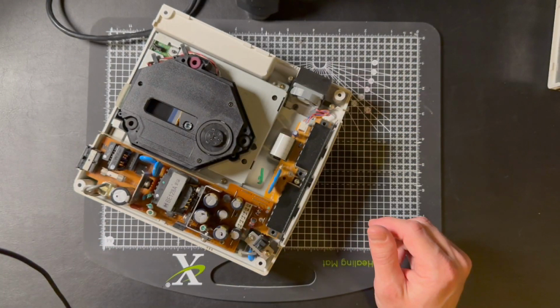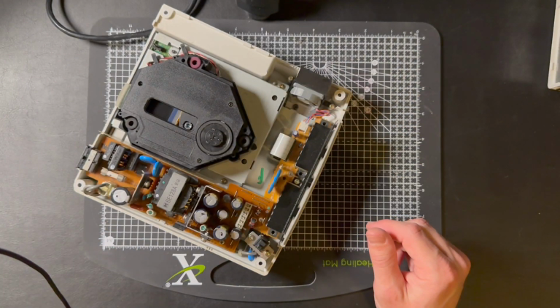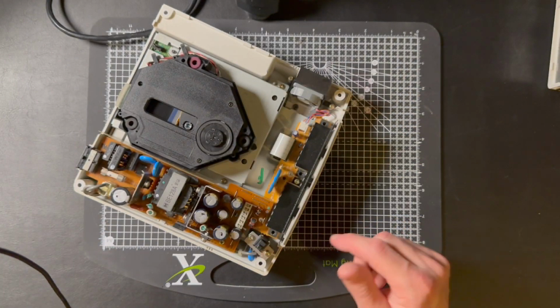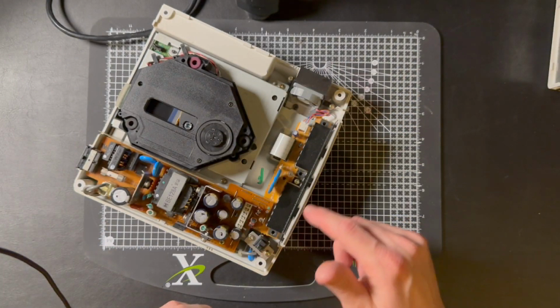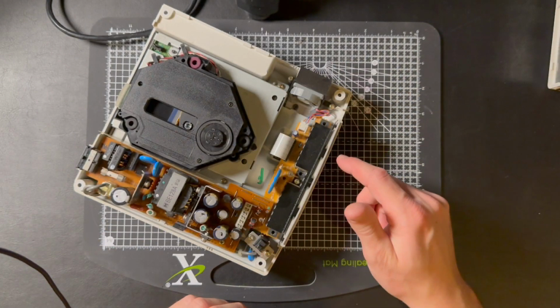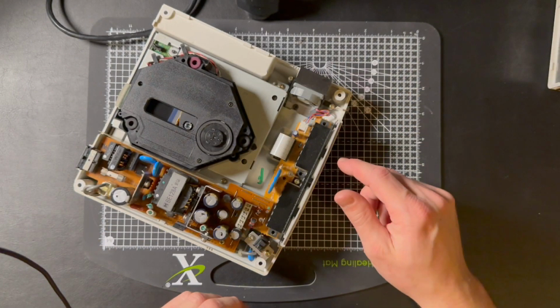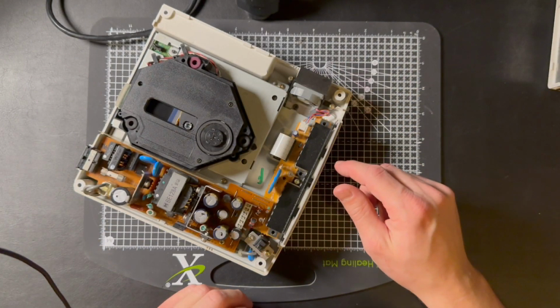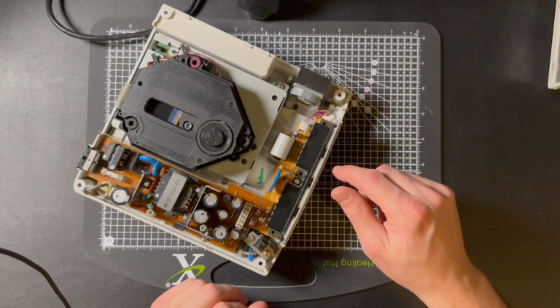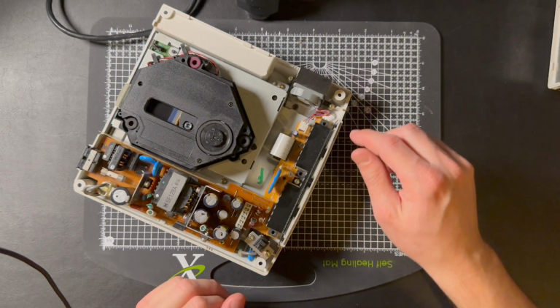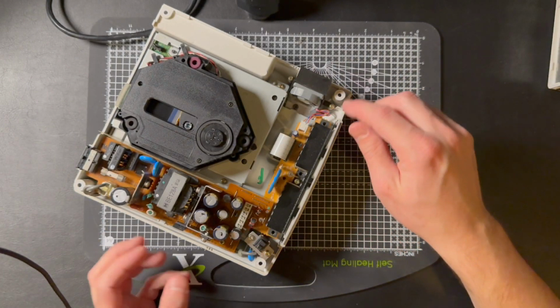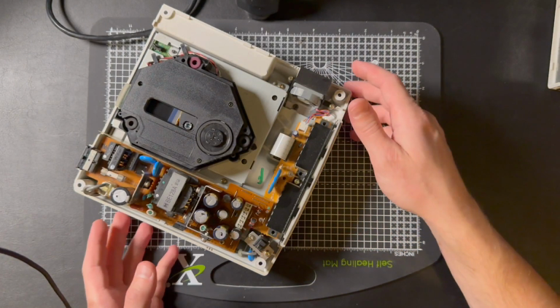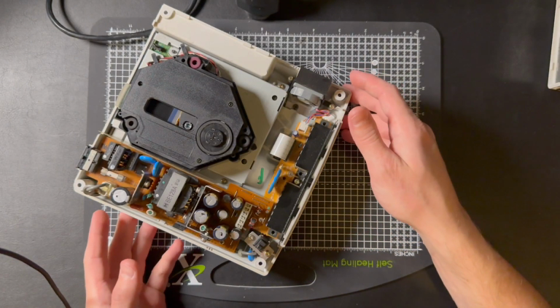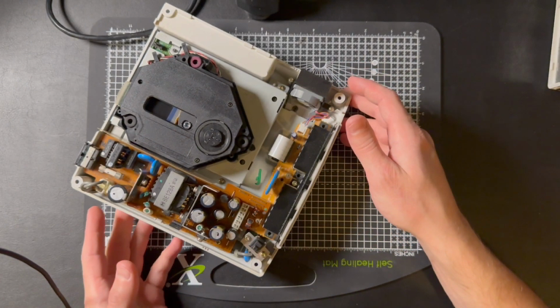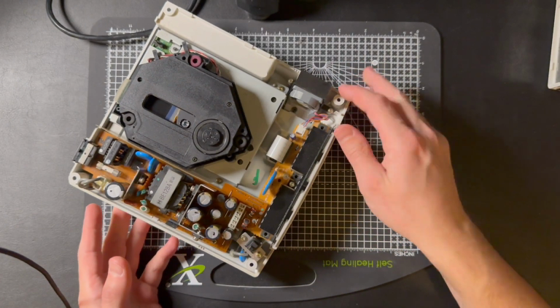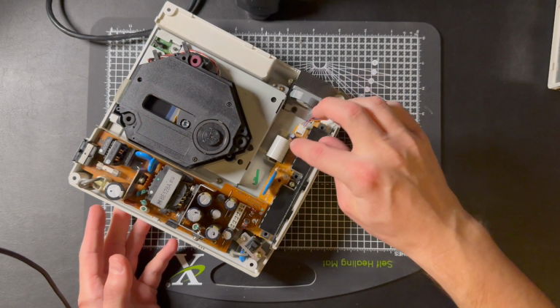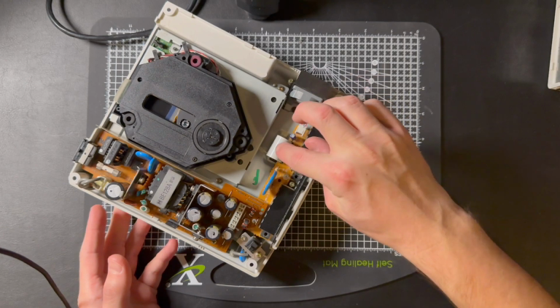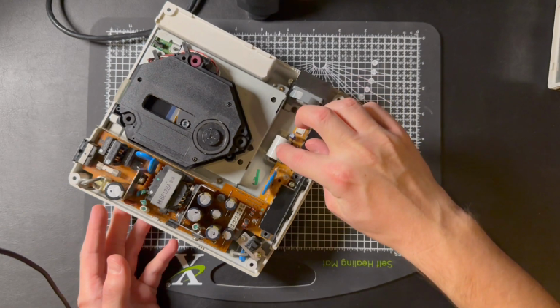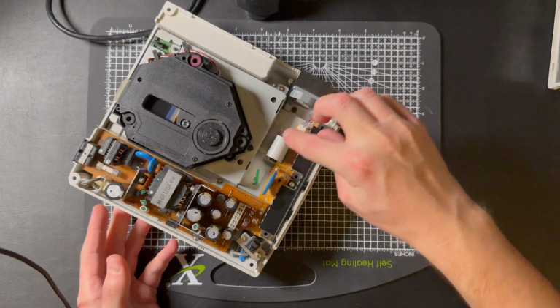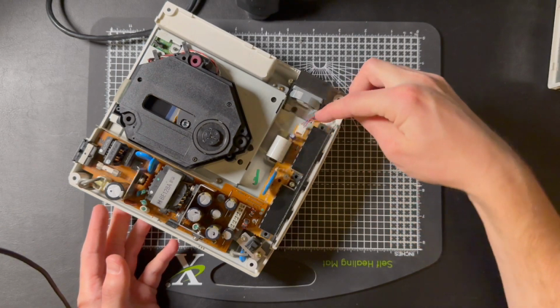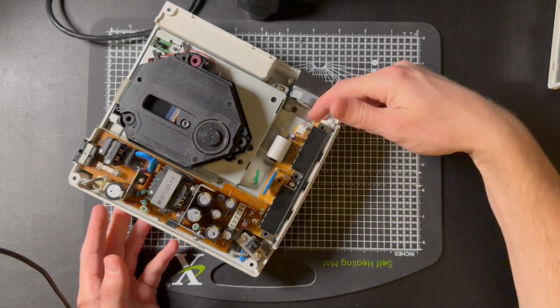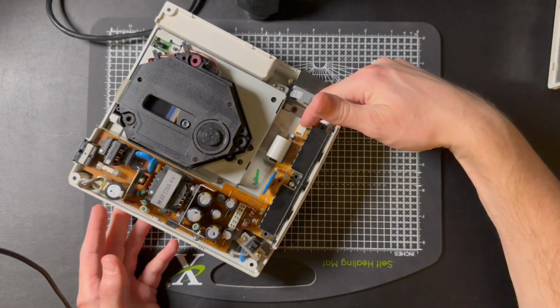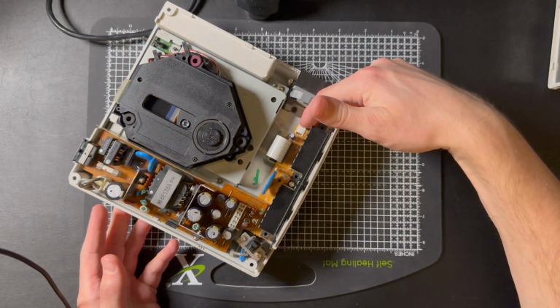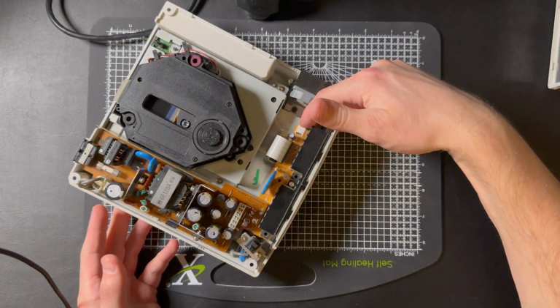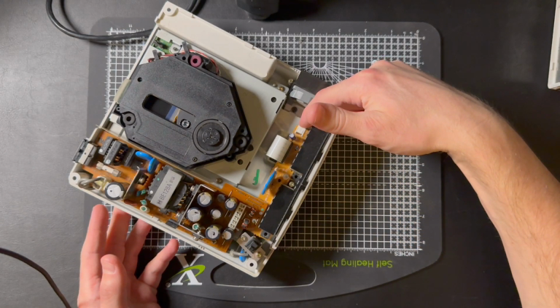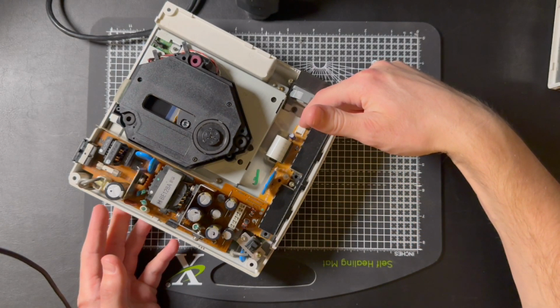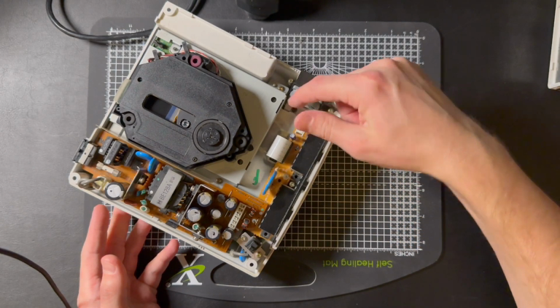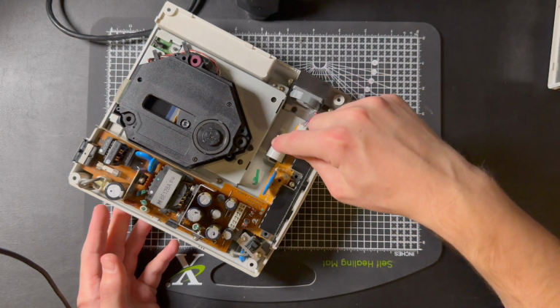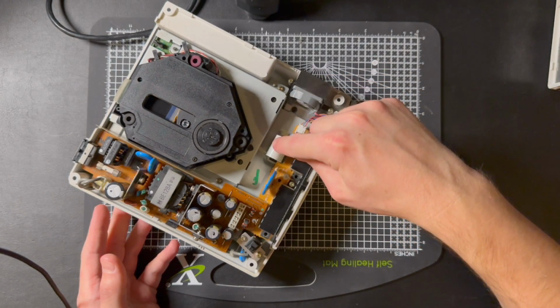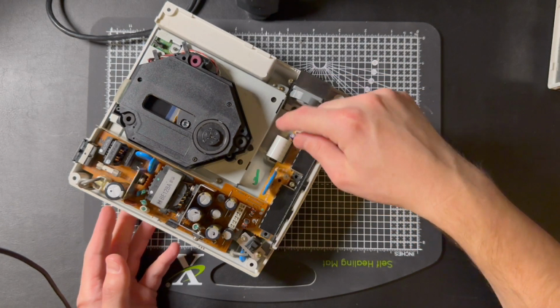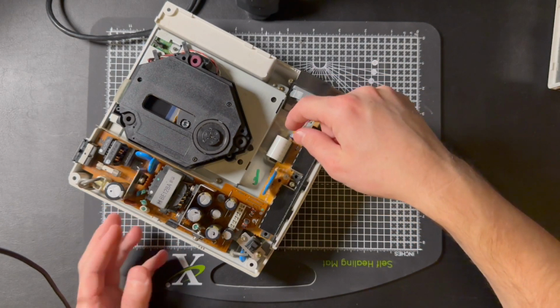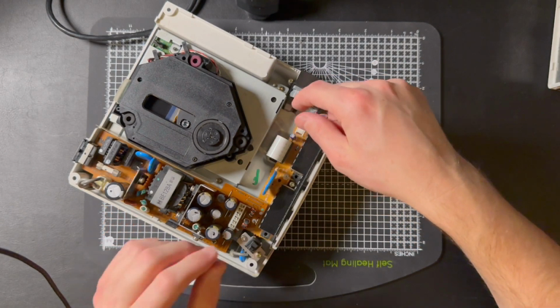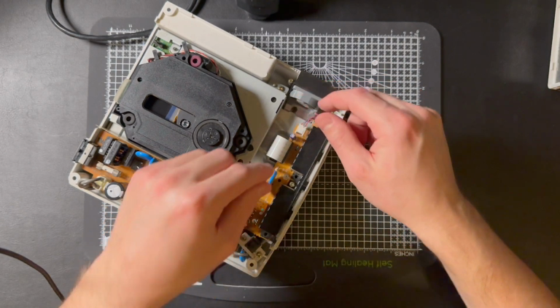Once you've got the four screws out, there are two ribbon cables to remove — one on top and one on the side. Be careful with the ribbon cables.